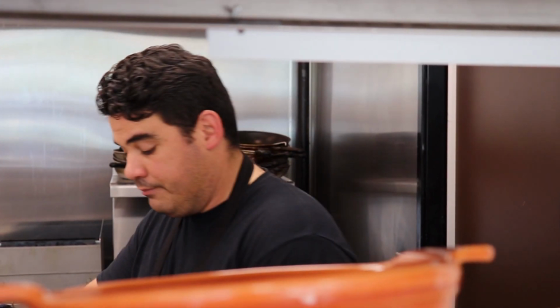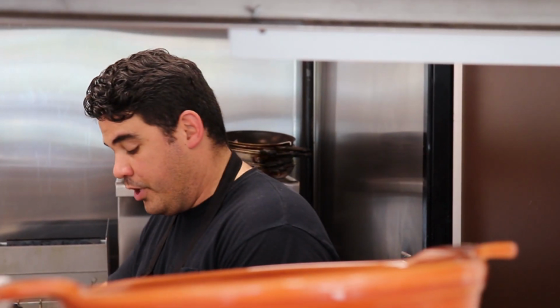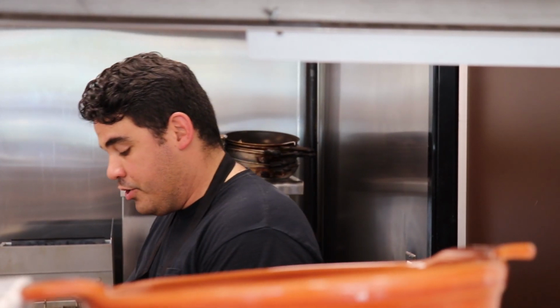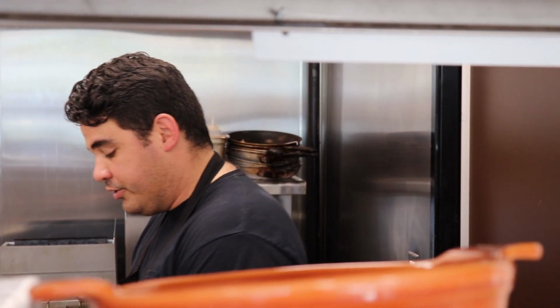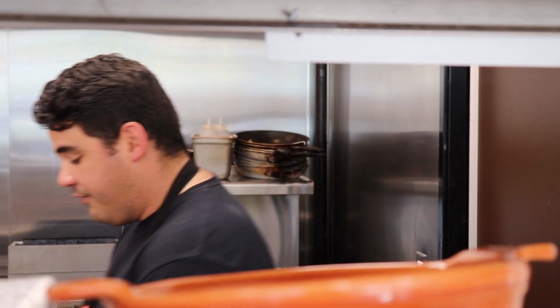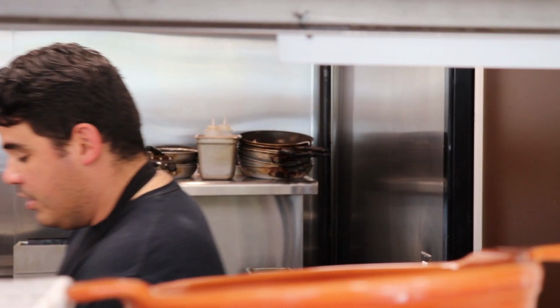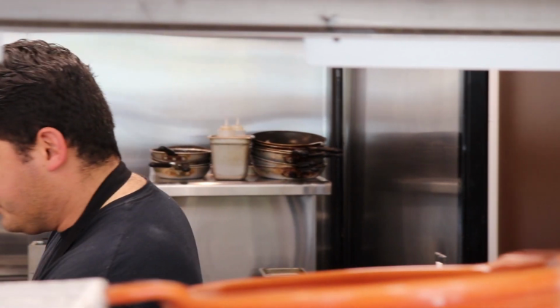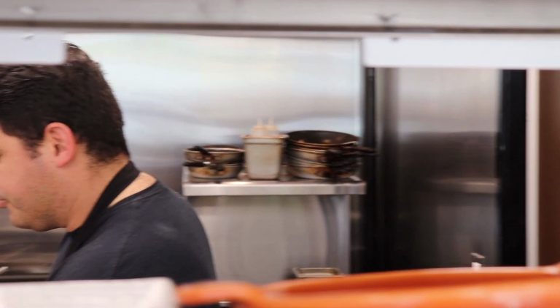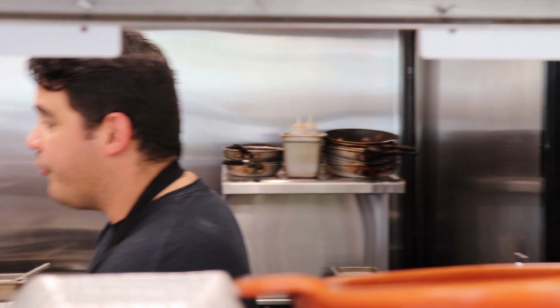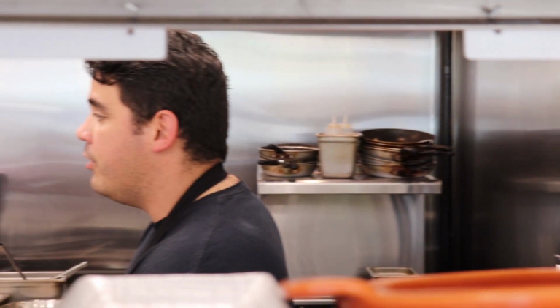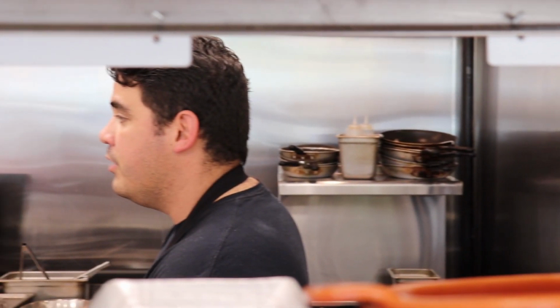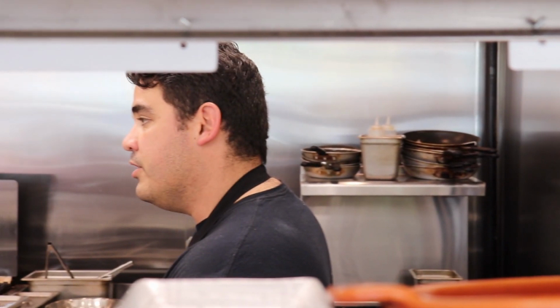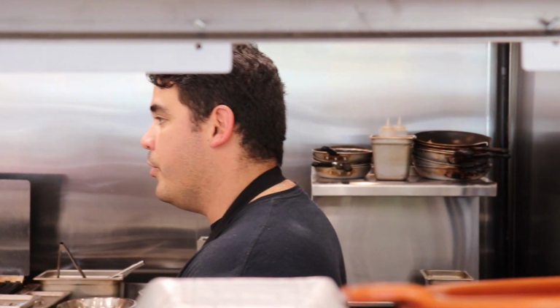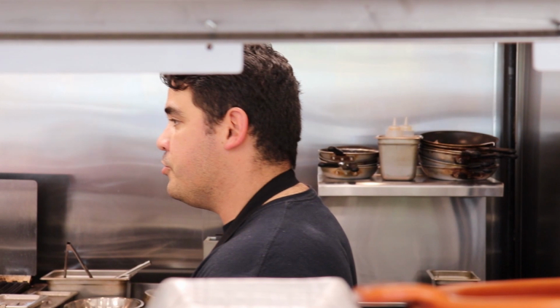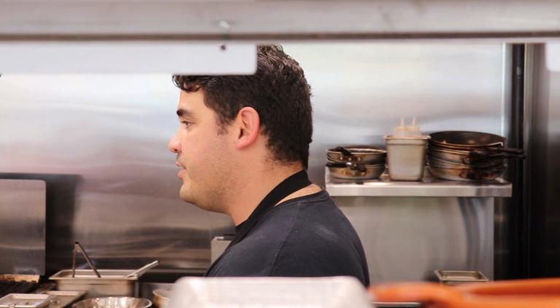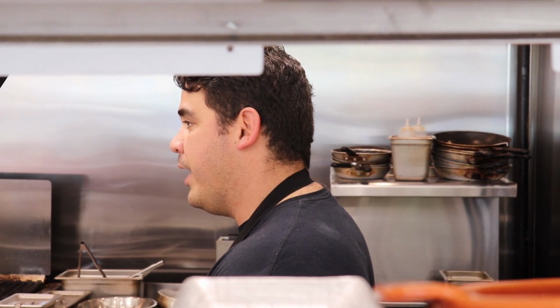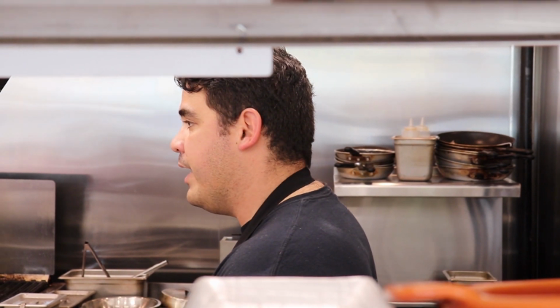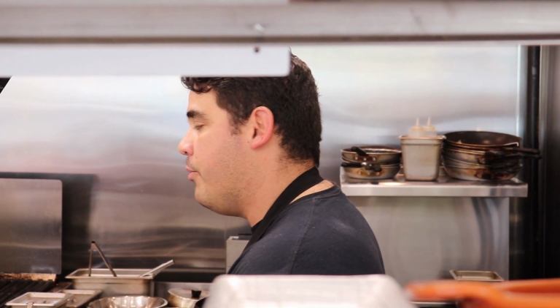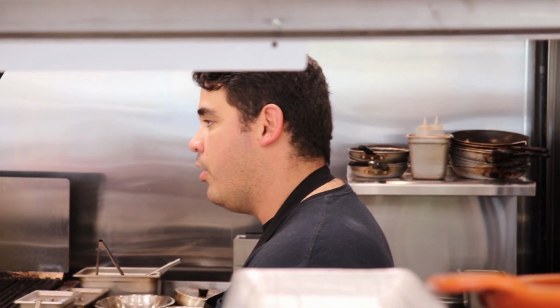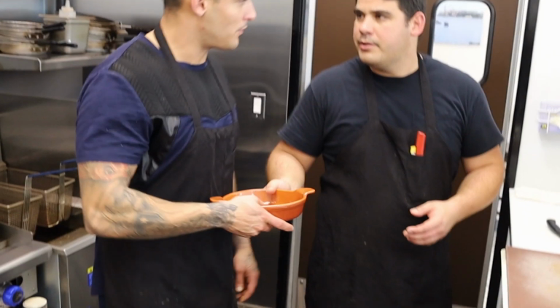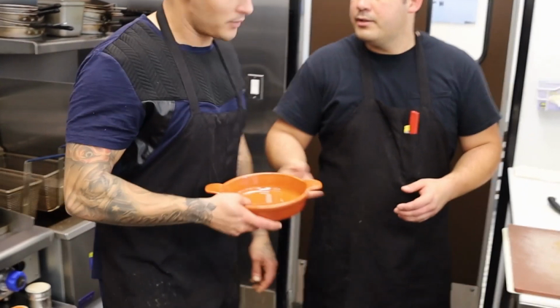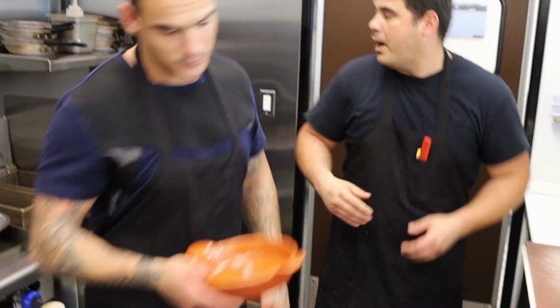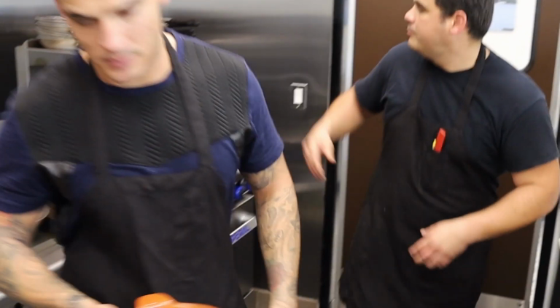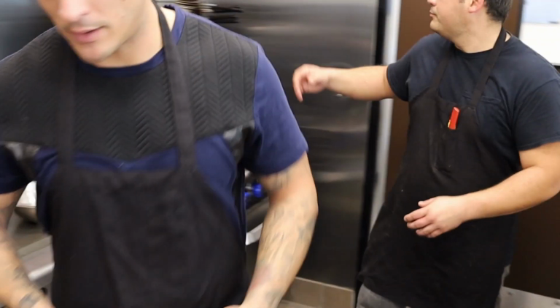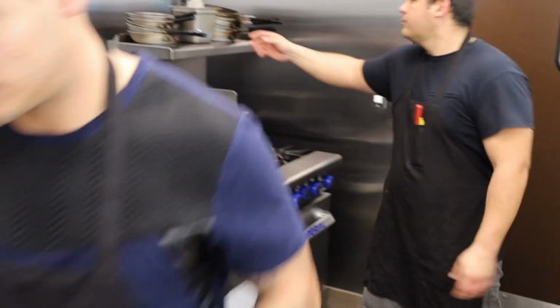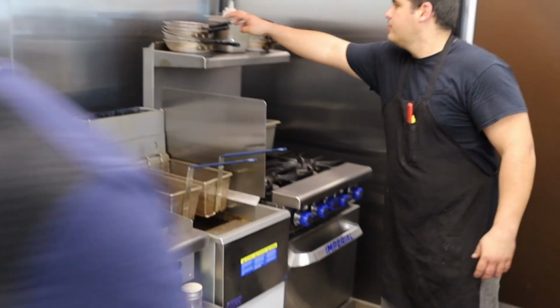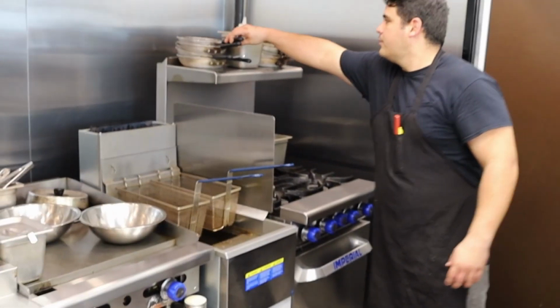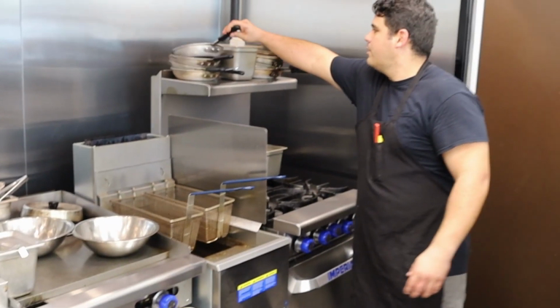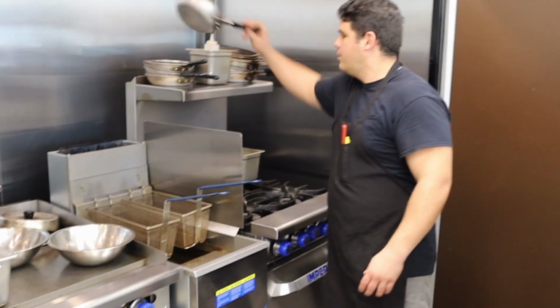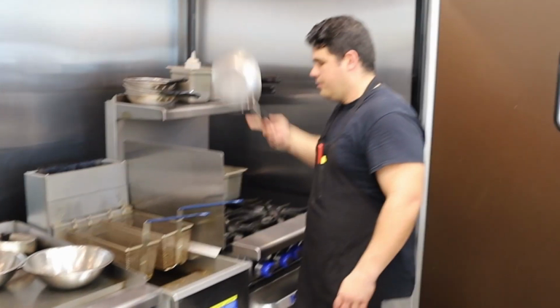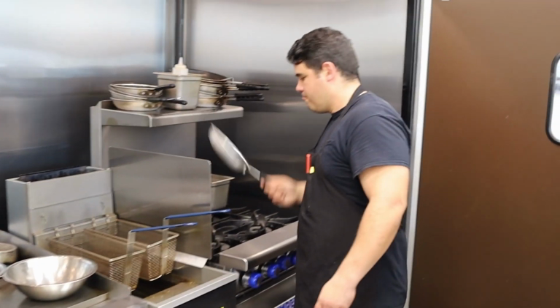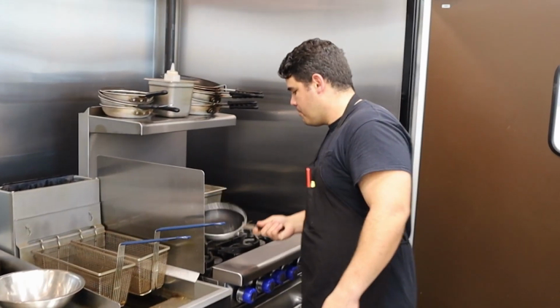Meet Adrian, owner and head chef, who was gracious enough to give us a sneak preview on what goes into making Papo's staple dish, arroz con pollo.